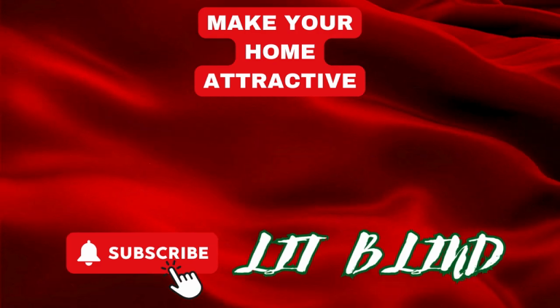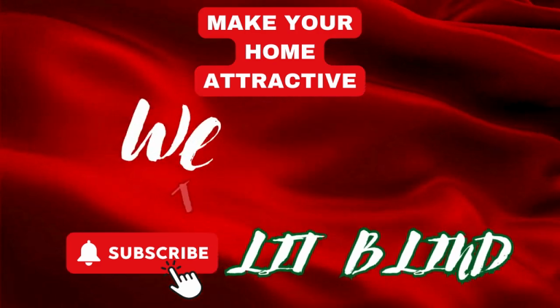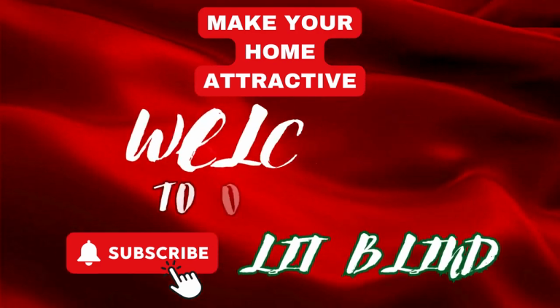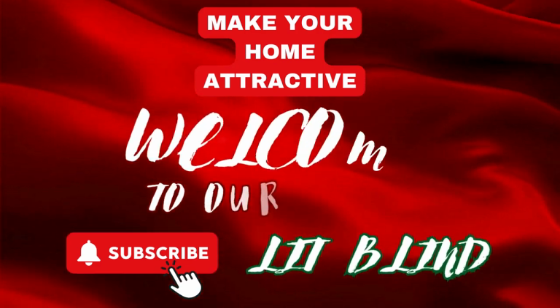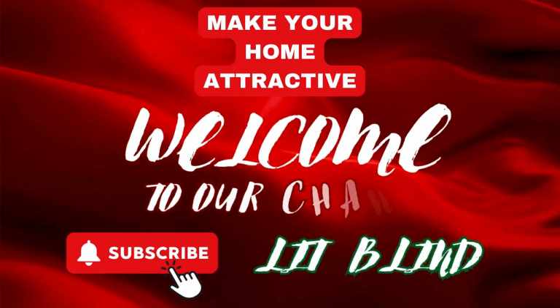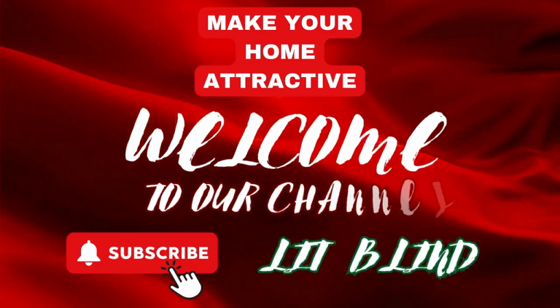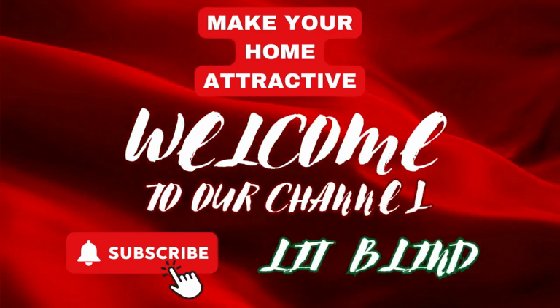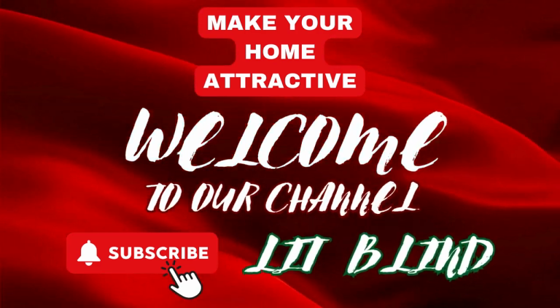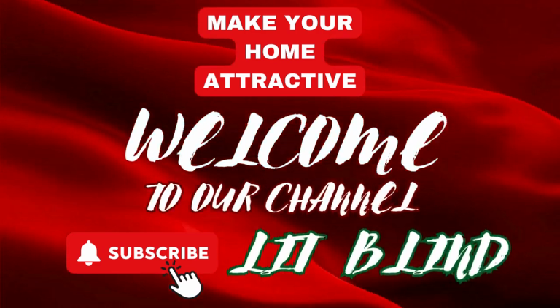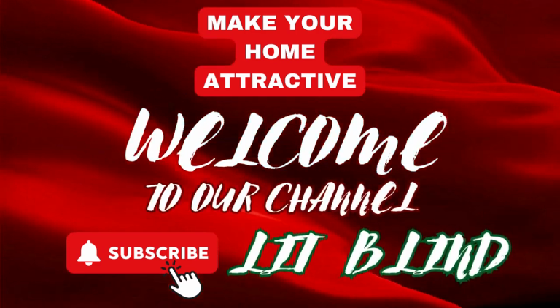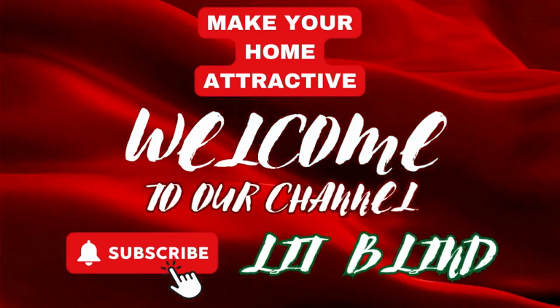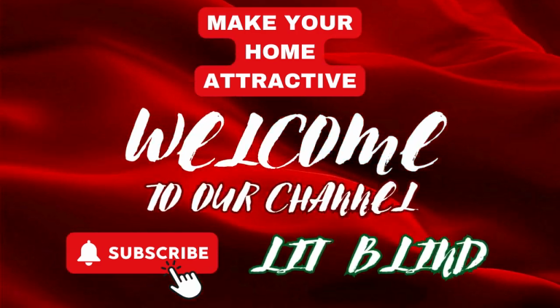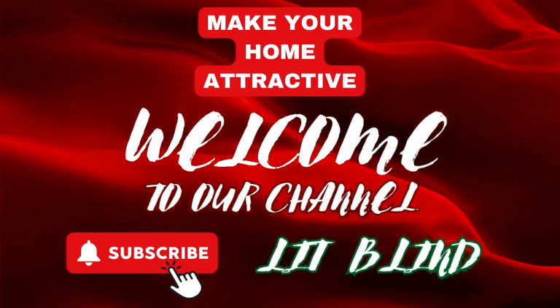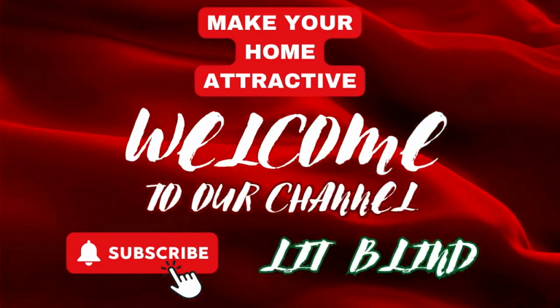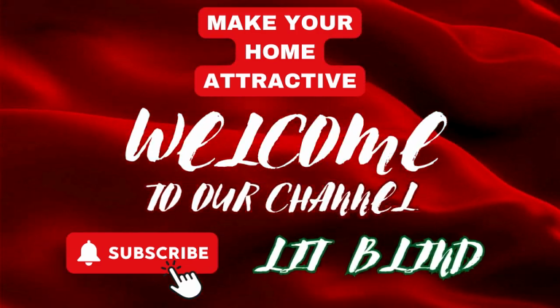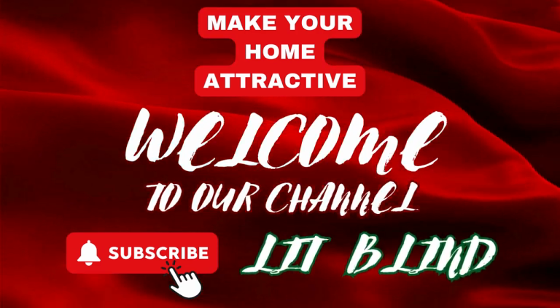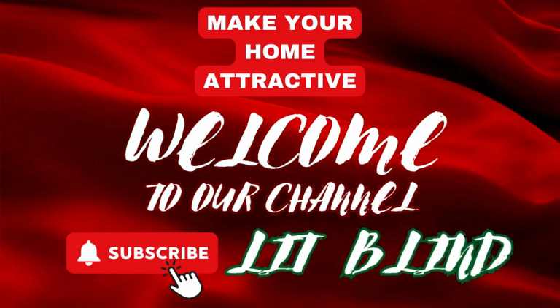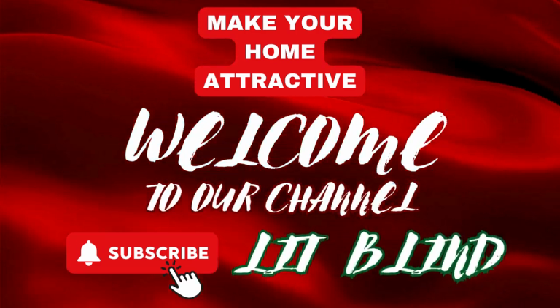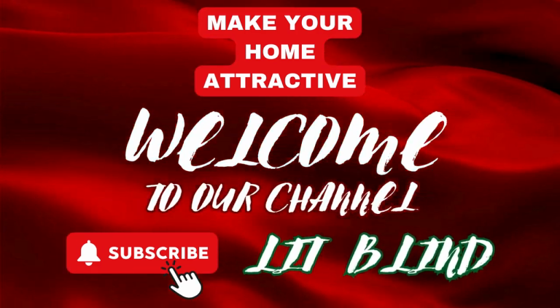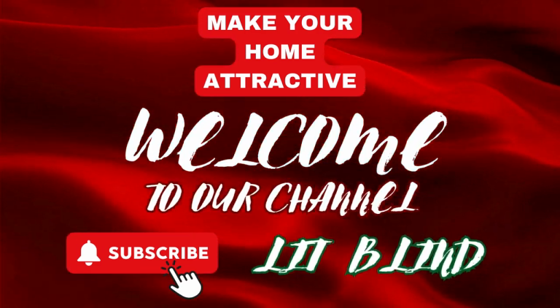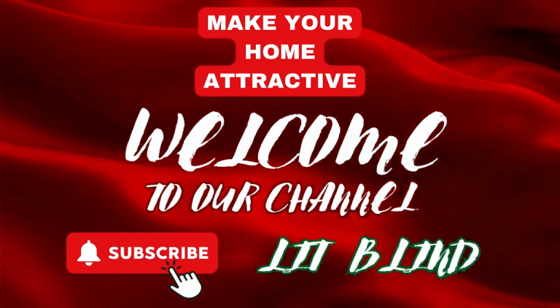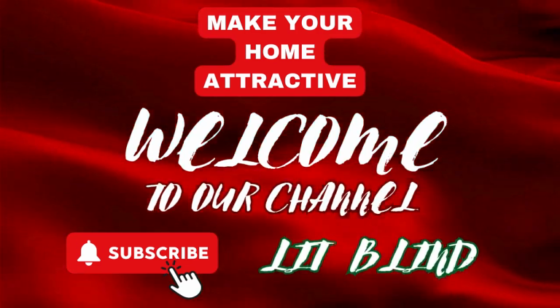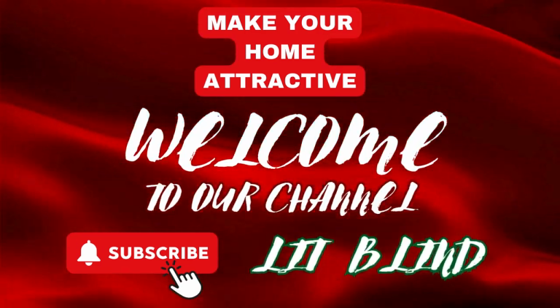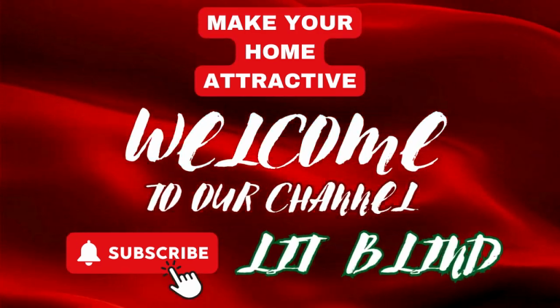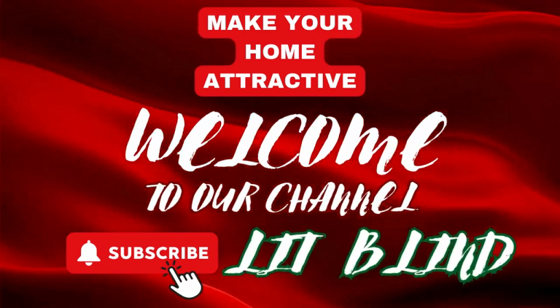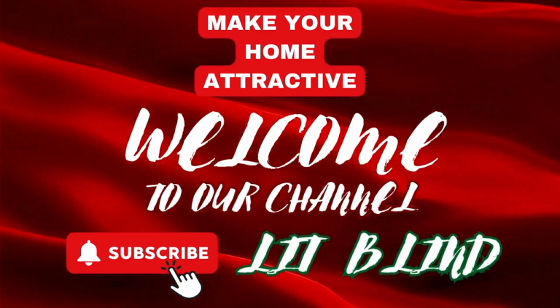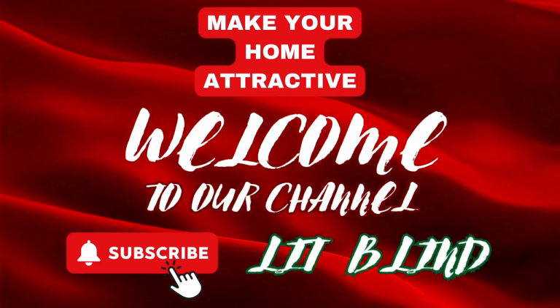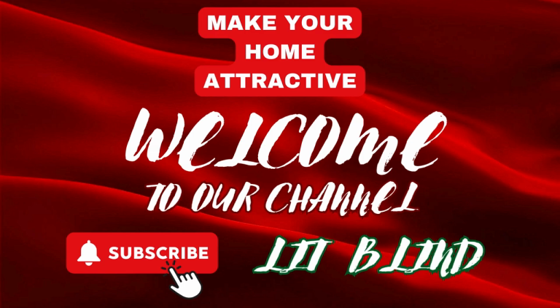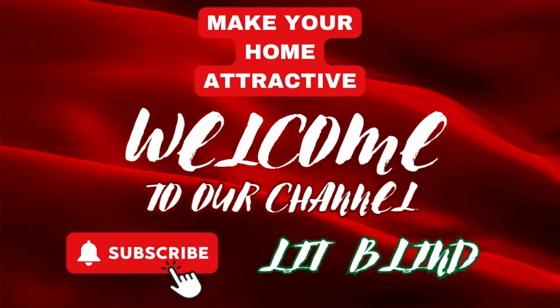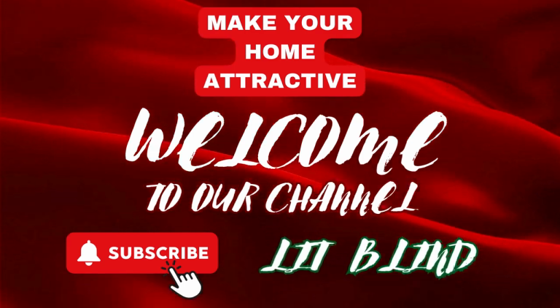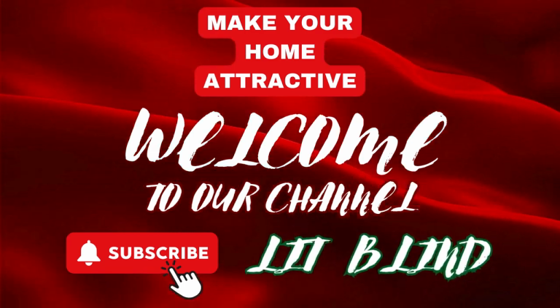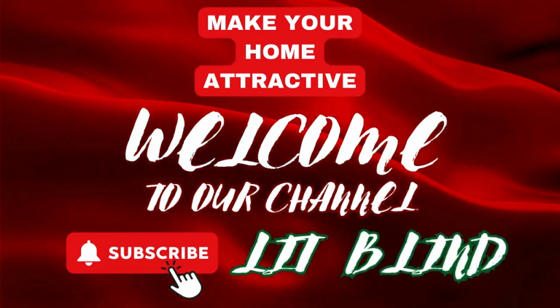Welcome to our Lit Blinds Store YouTube channel. To make an attractive home, subscribe and watch our videos.